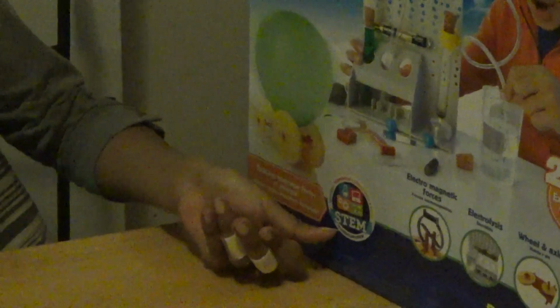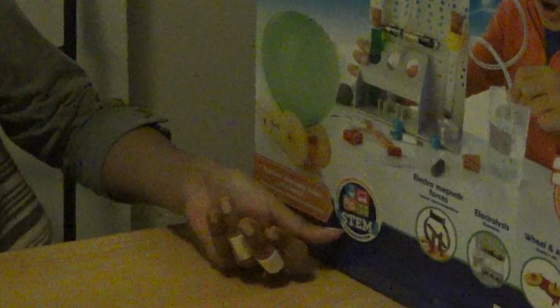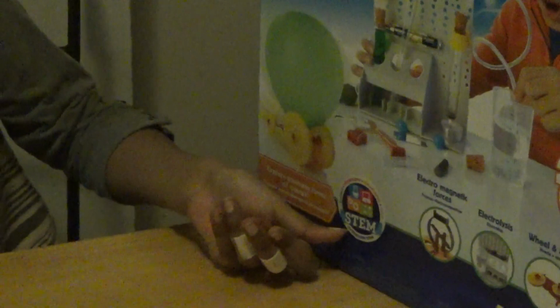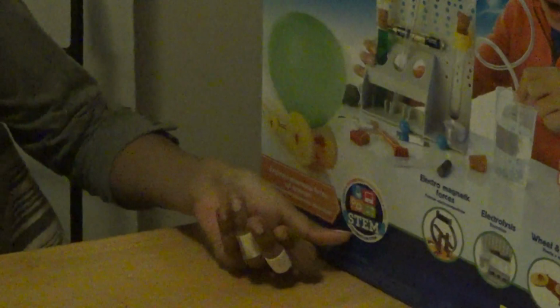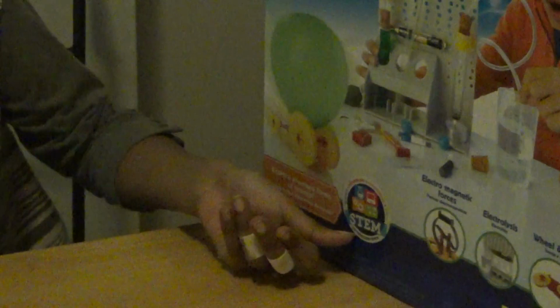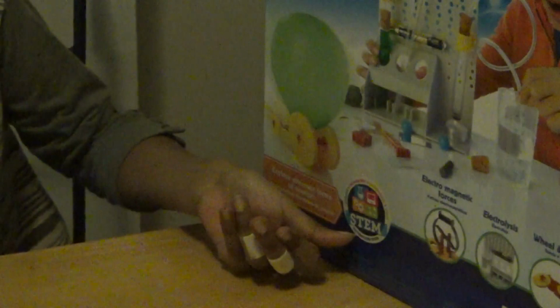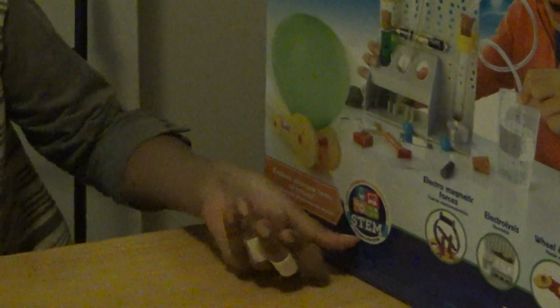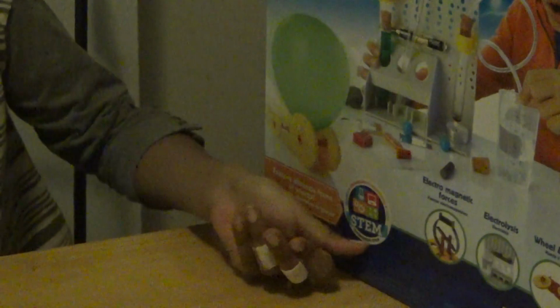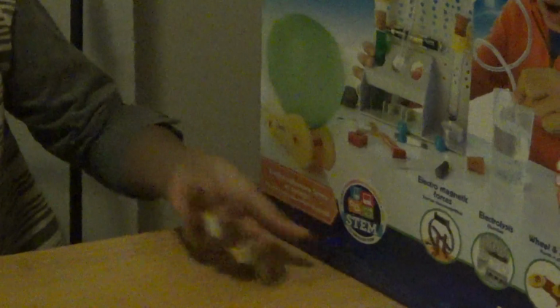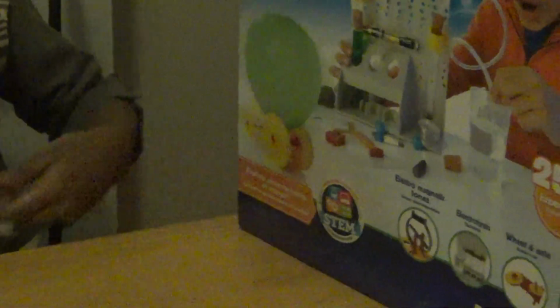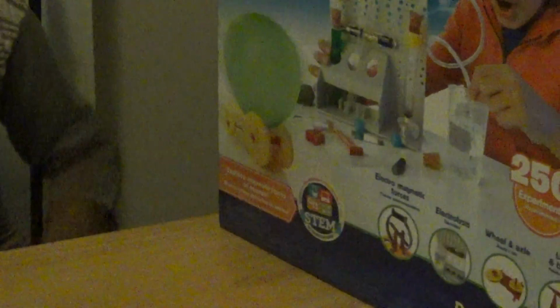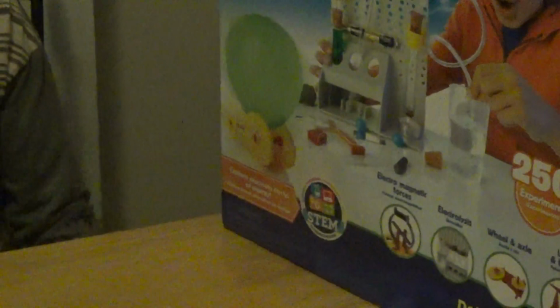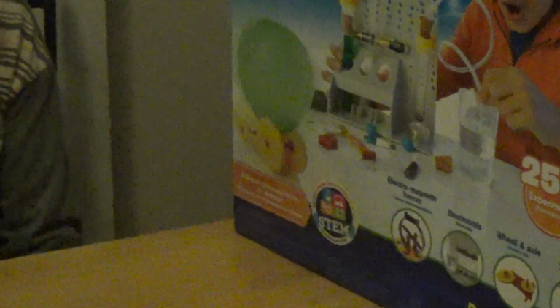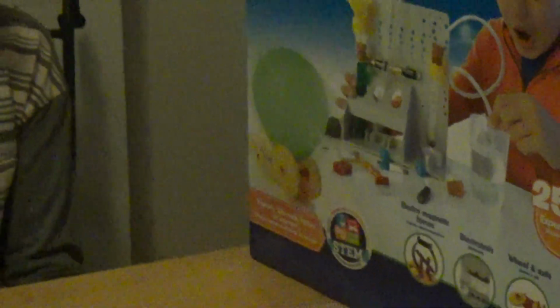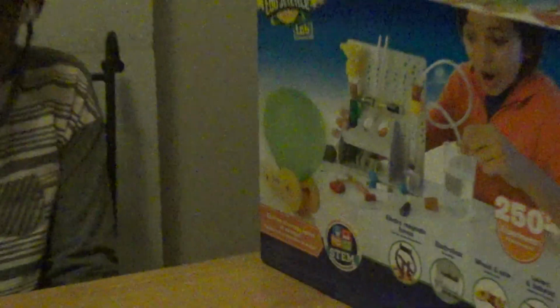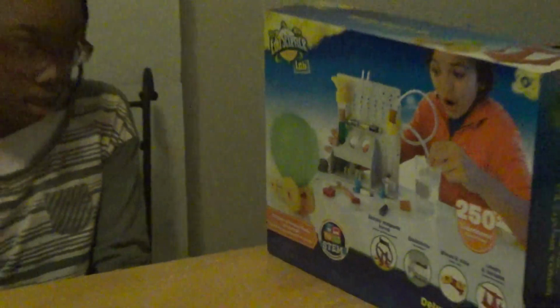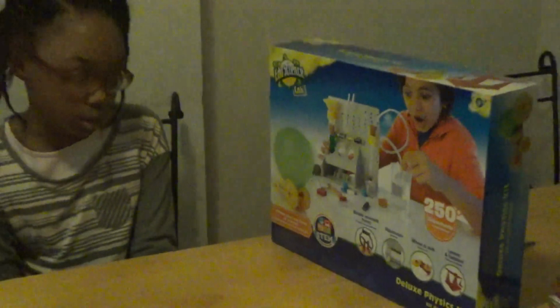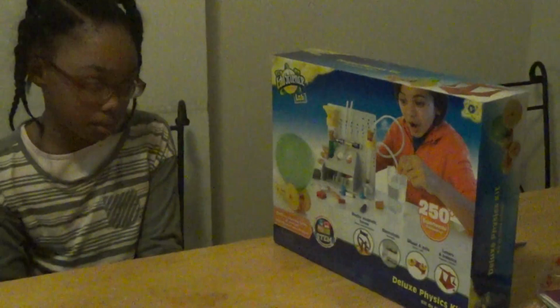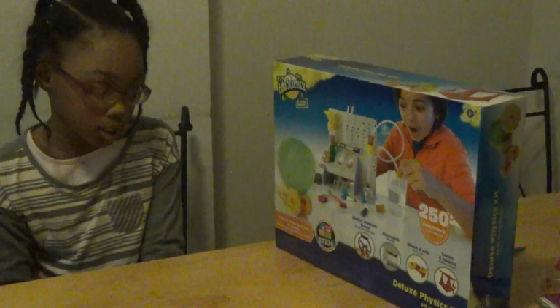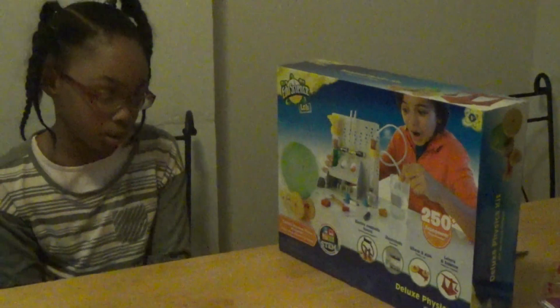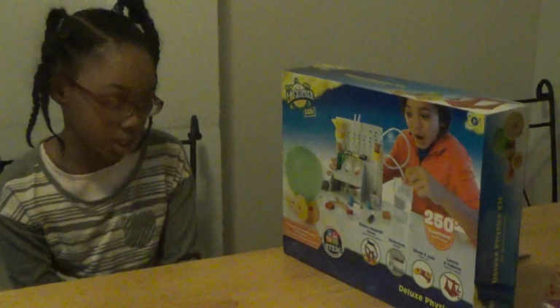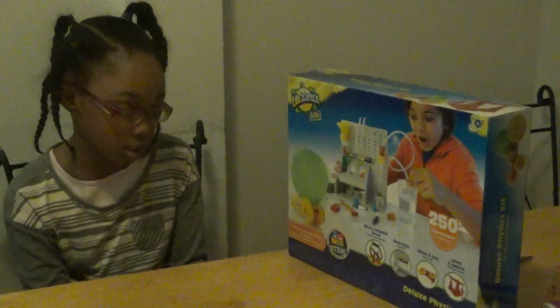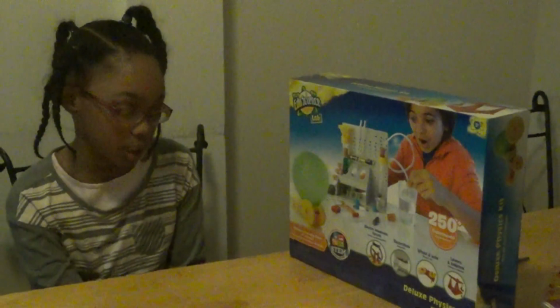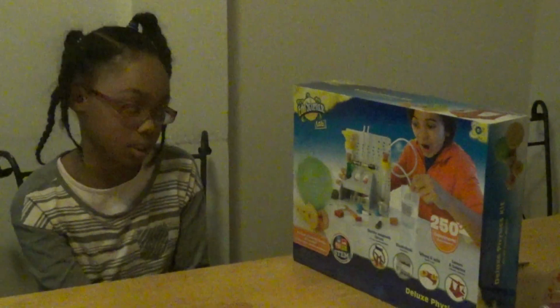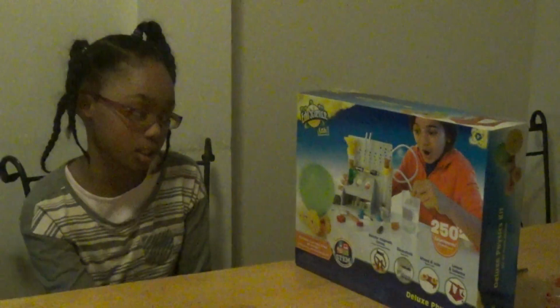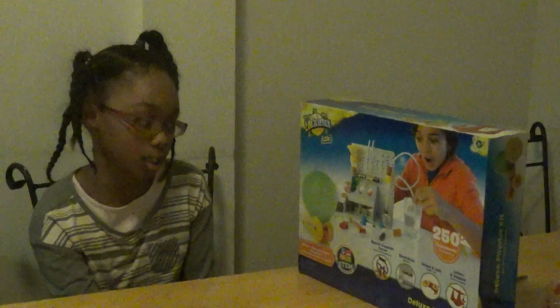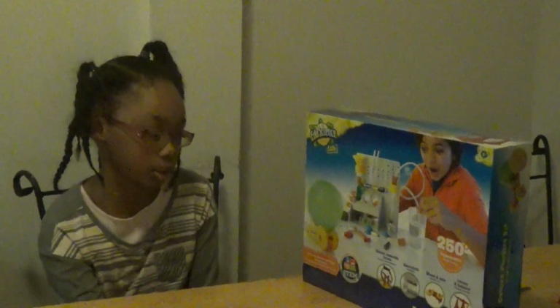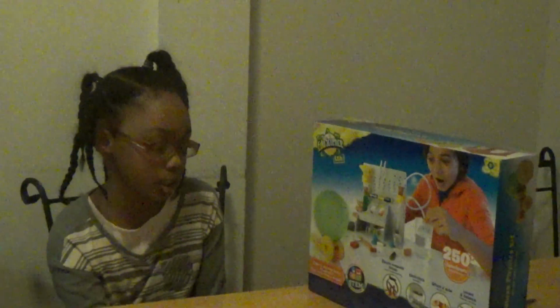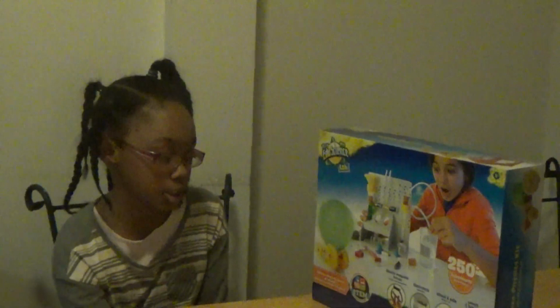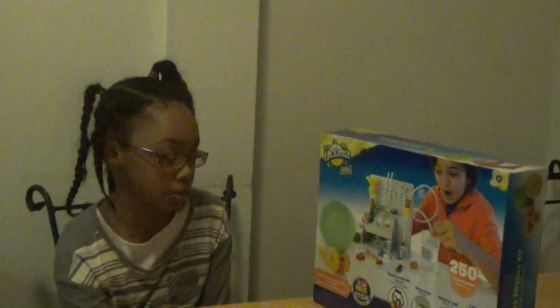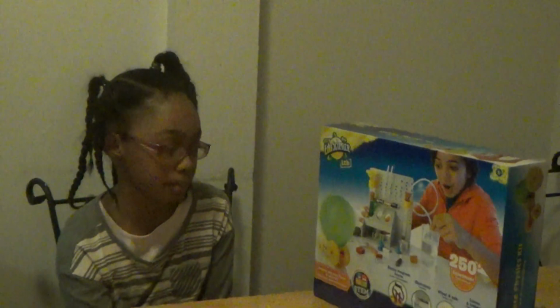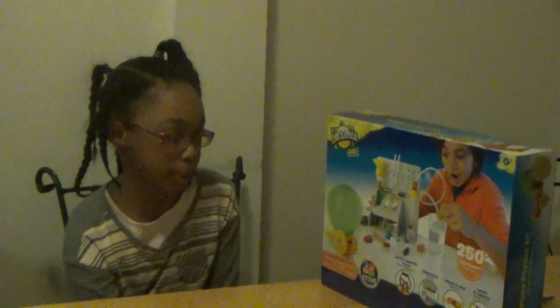You can order it on toysarrest.com STEM. And STEM also means science, technology, engineering, and math.